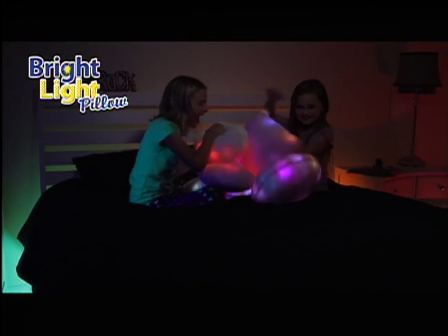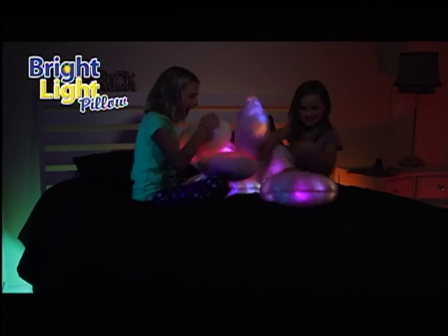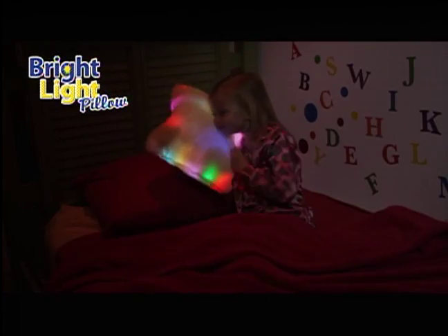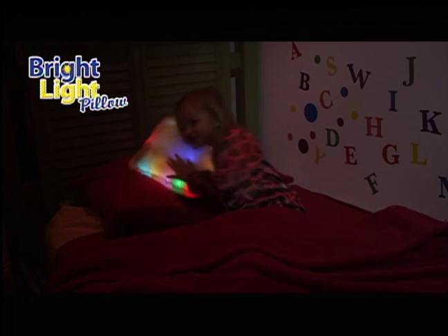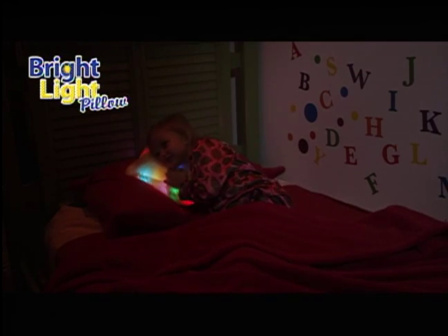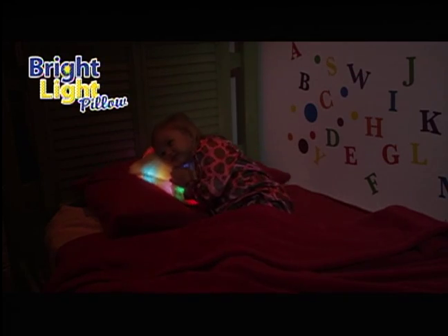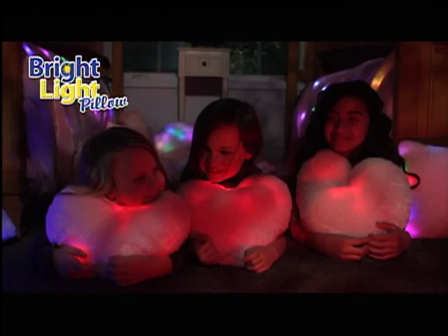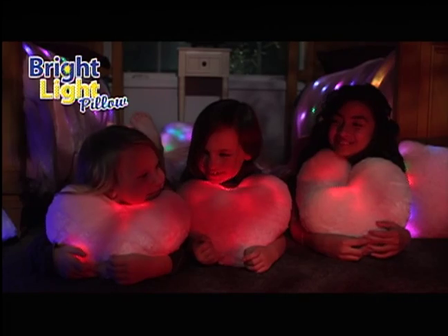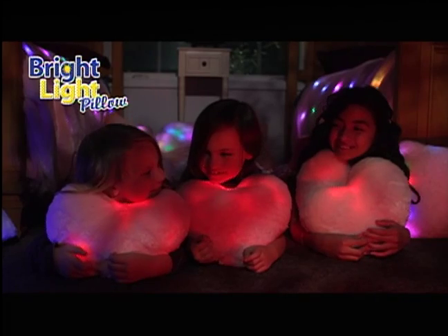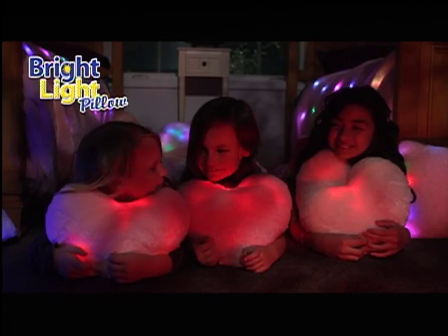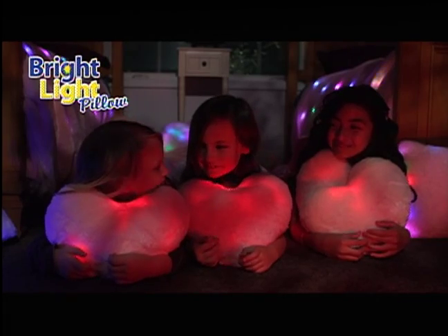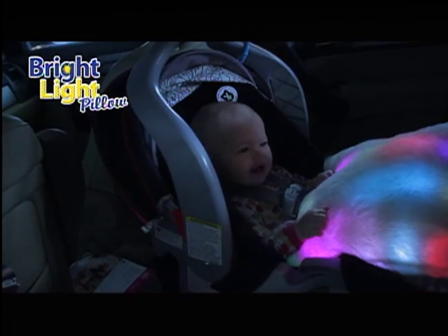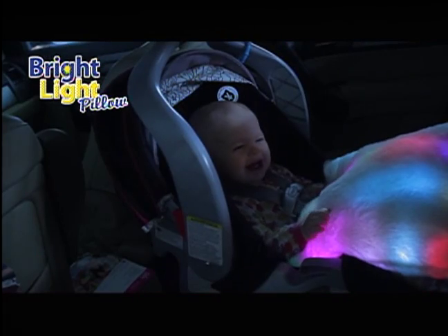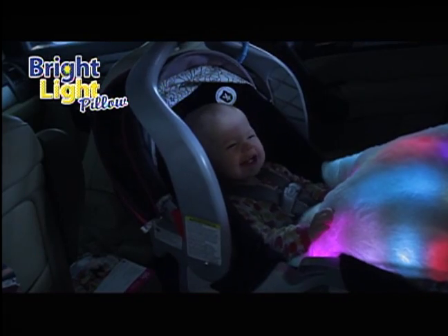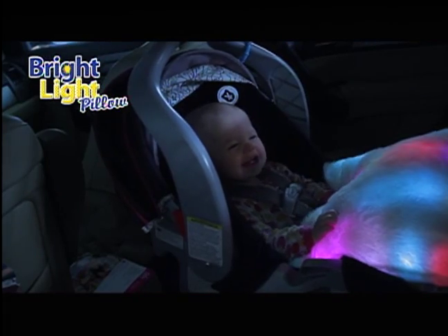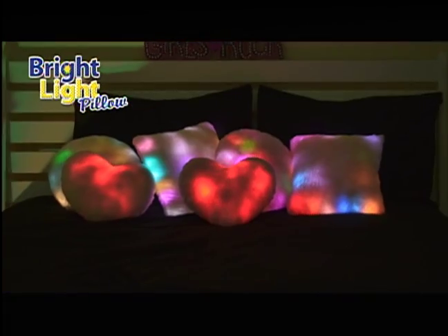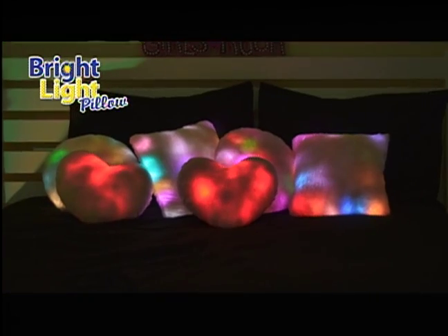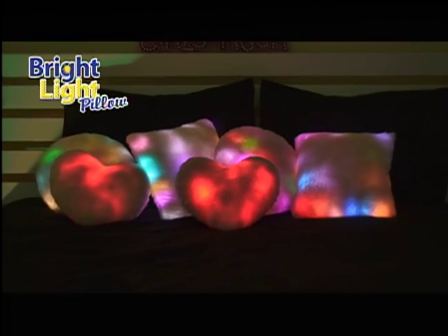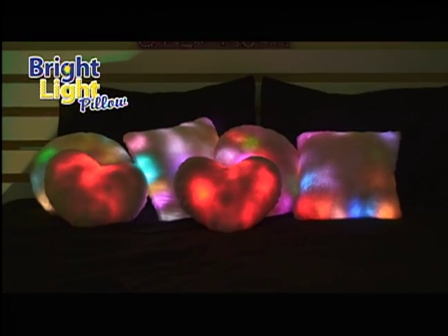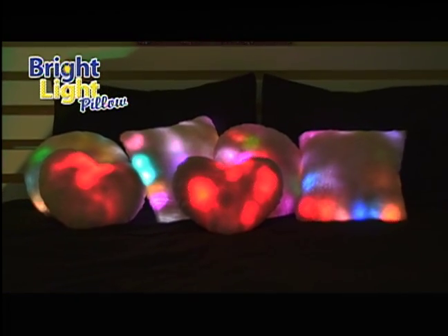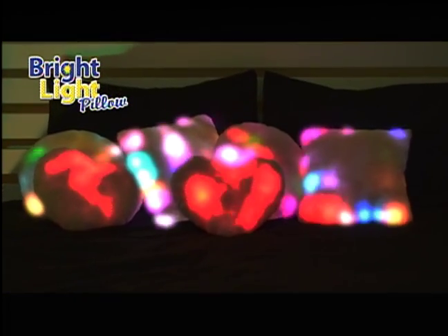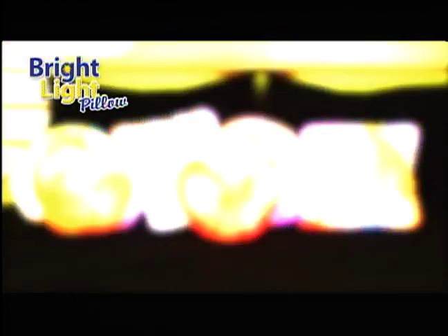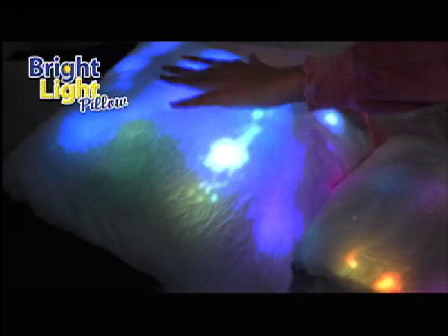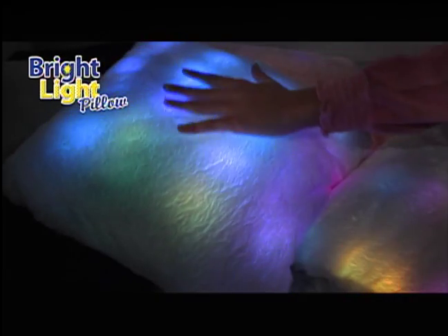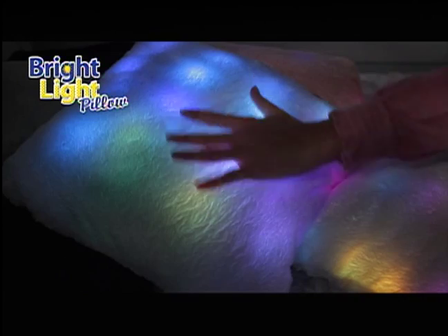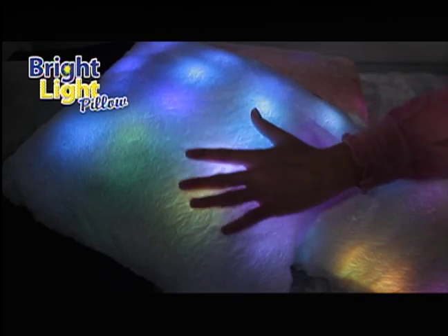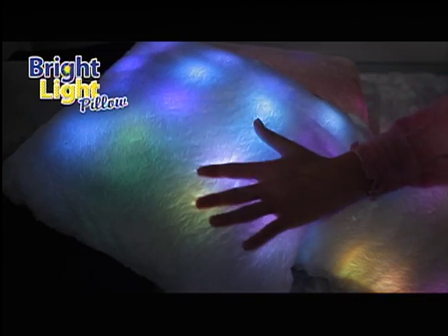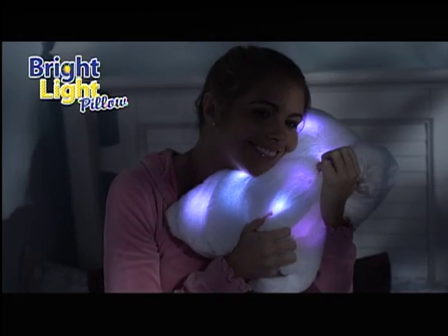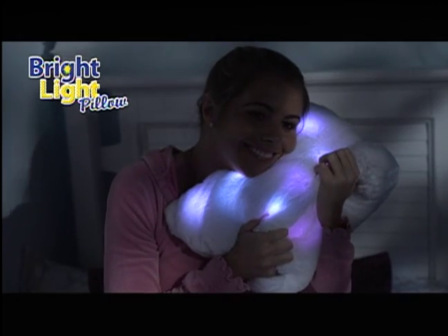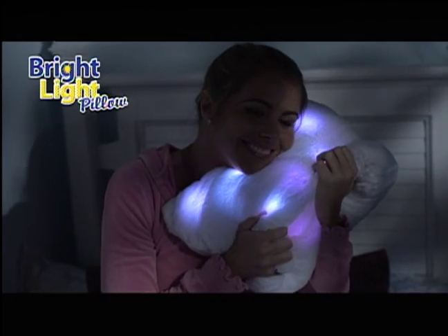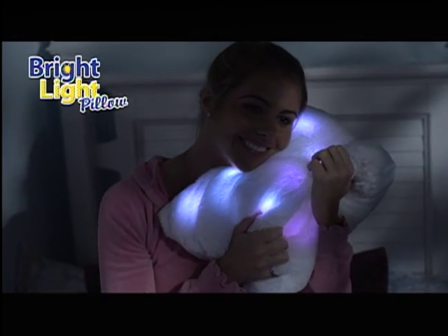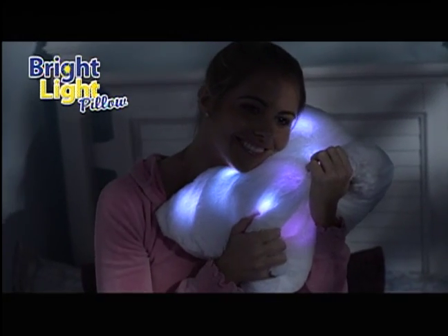Perfect for nap time, sleepovers, travel. But best of all, Bright Light Pillows are simply beautiful and so, so comforting.